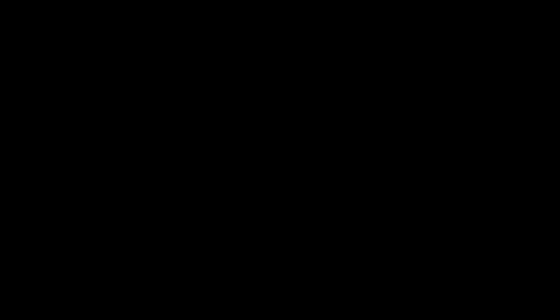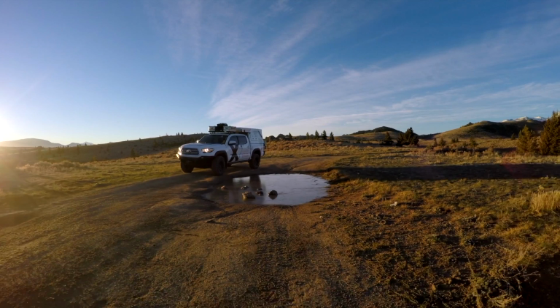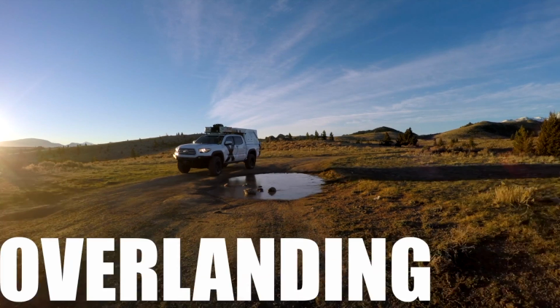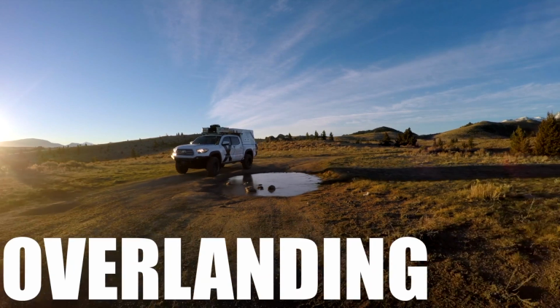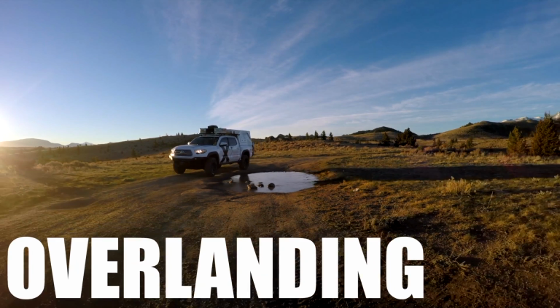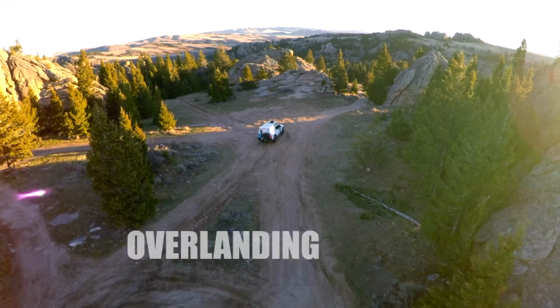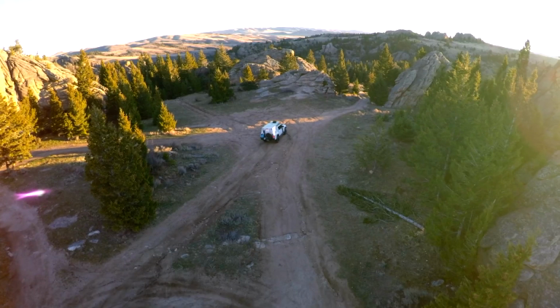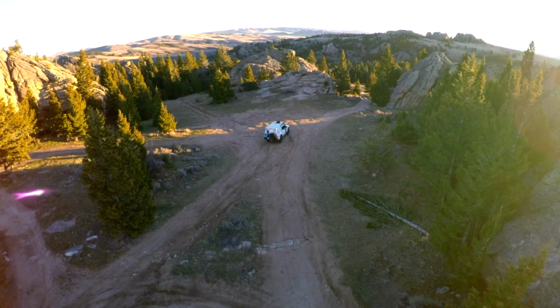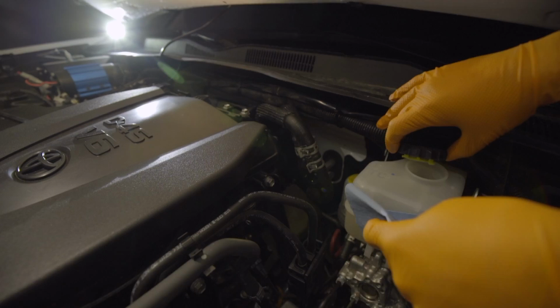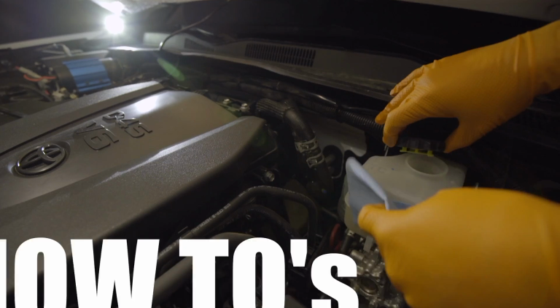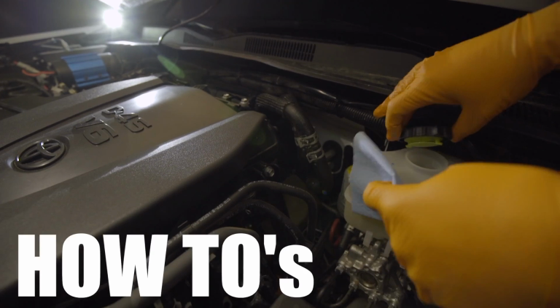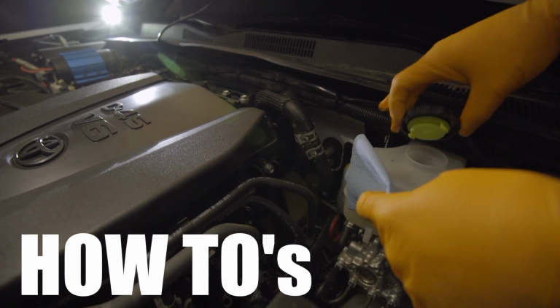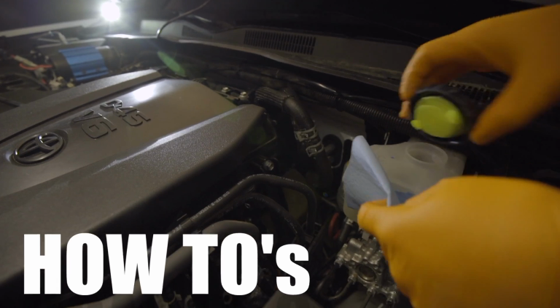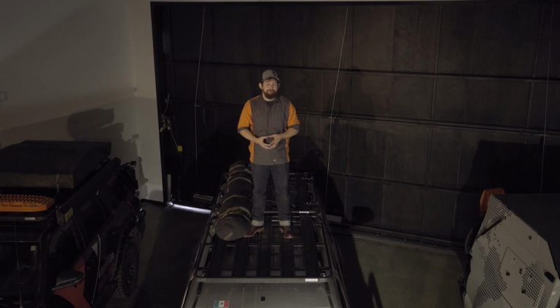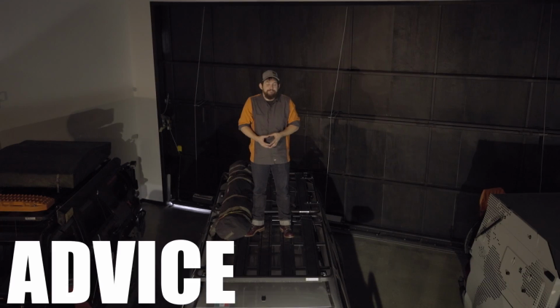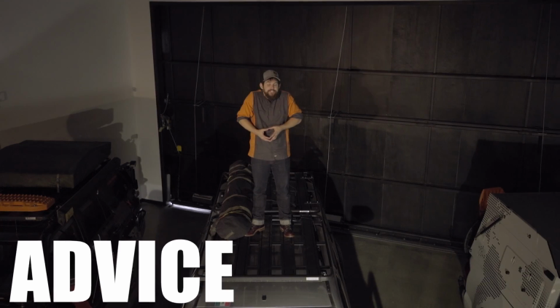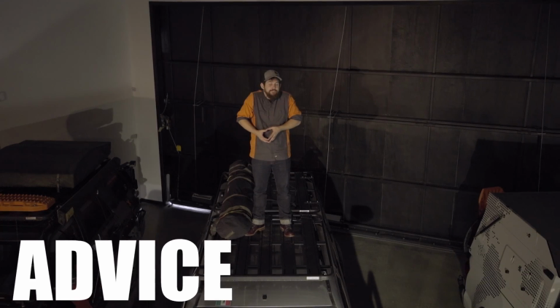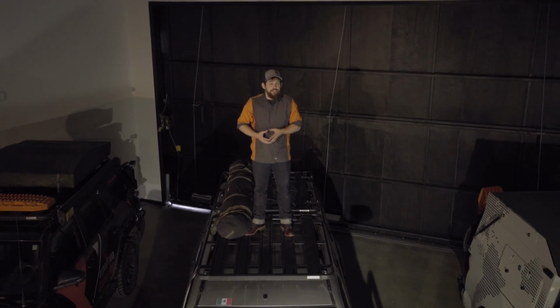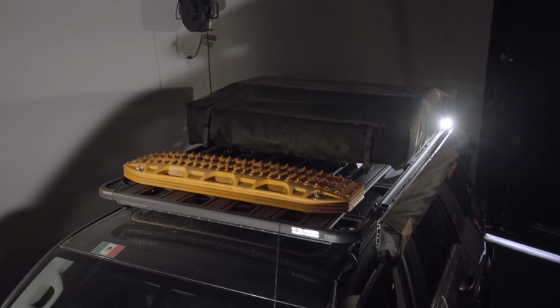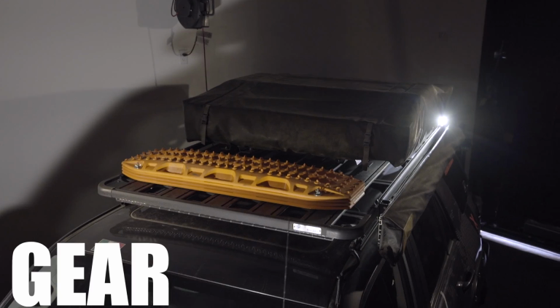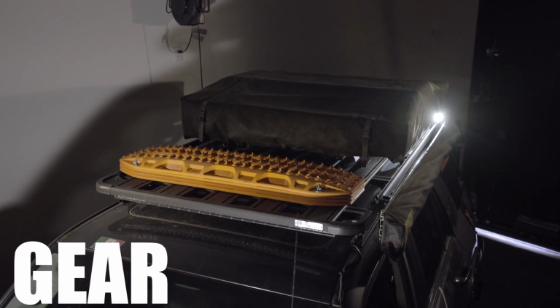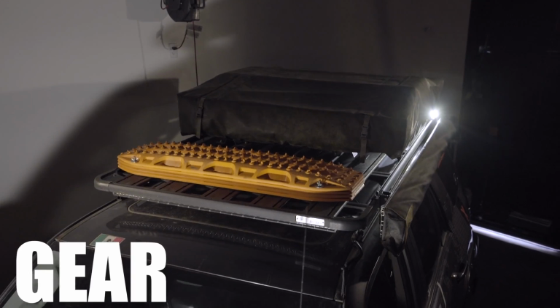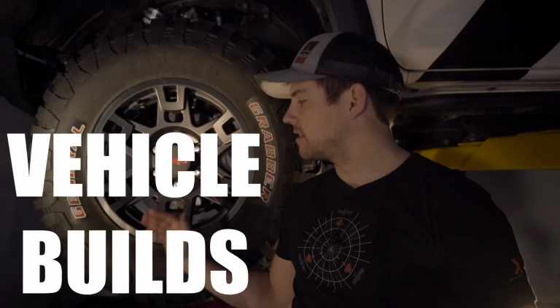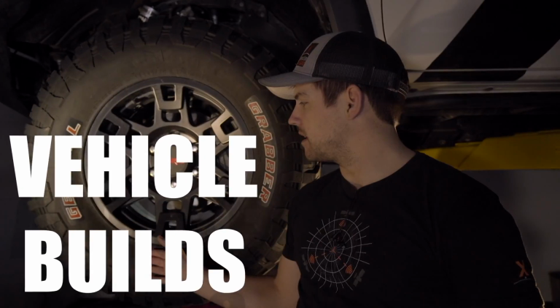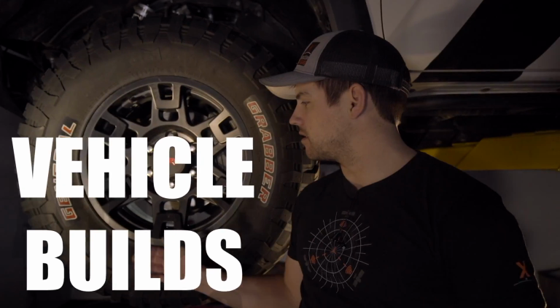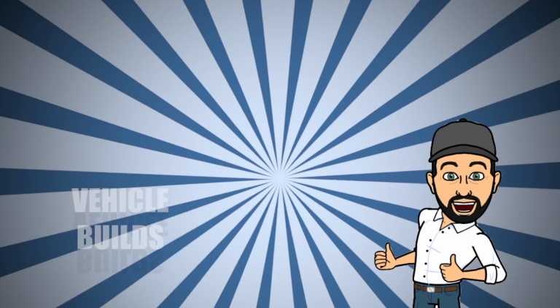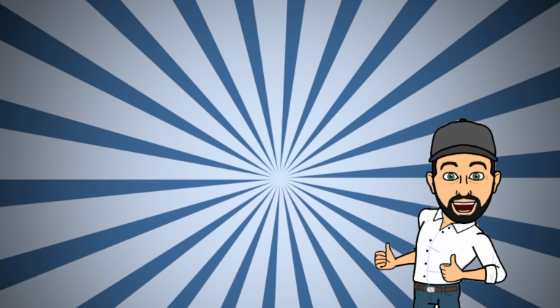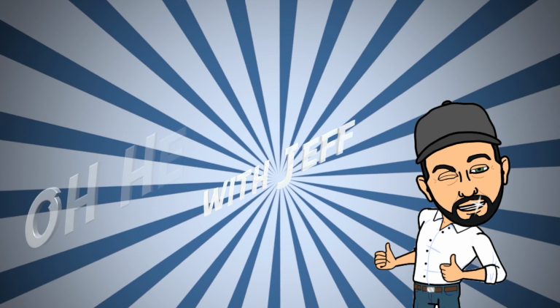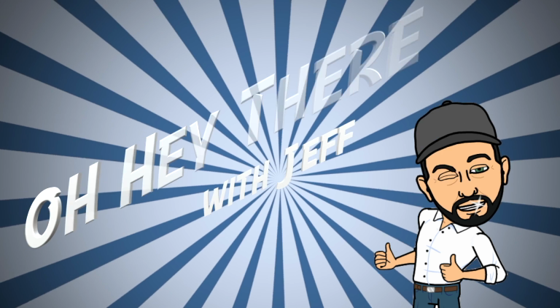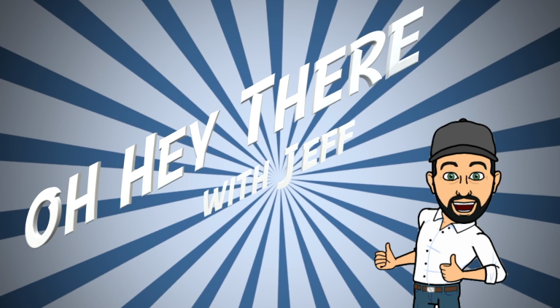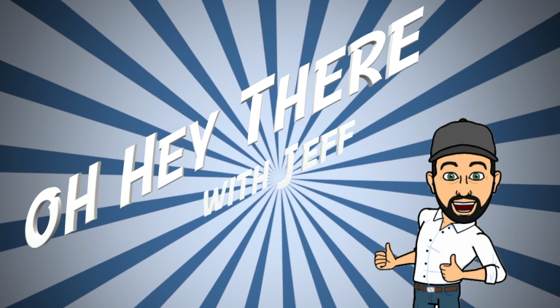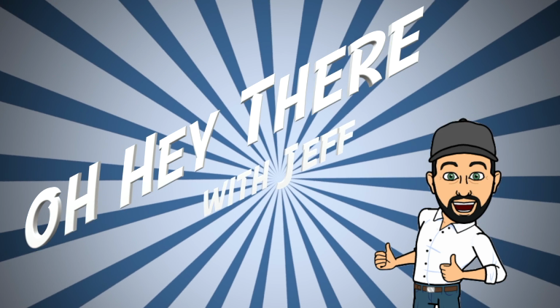I'm here to talk about overlanding — from how-to's, advice, gear, vehicle builds, and everything in between.